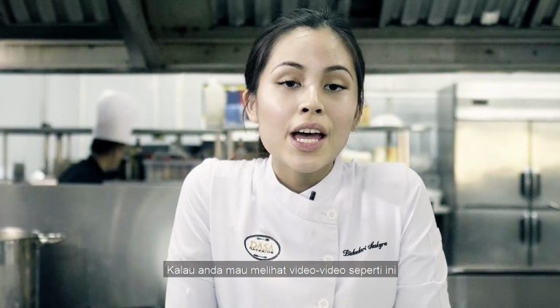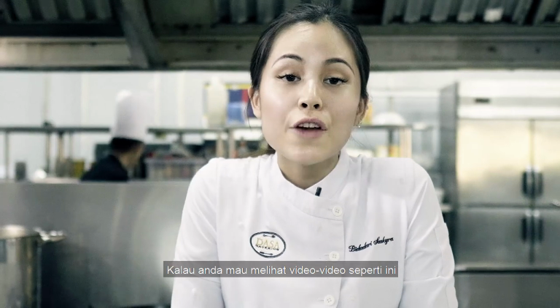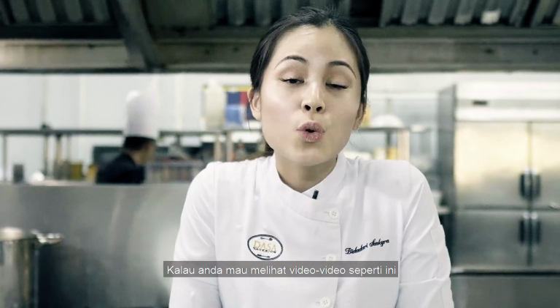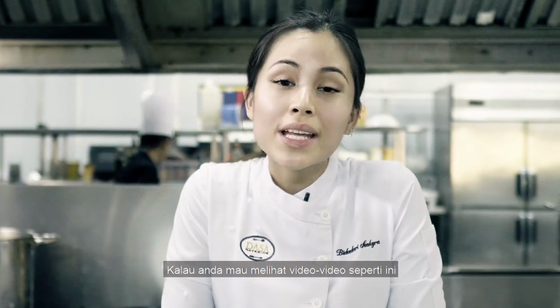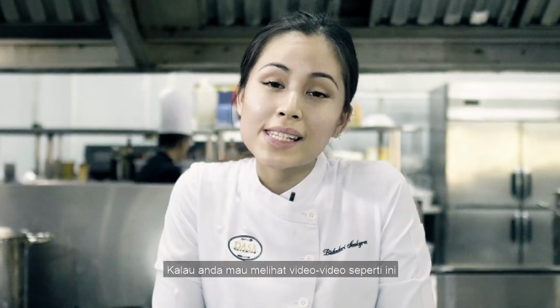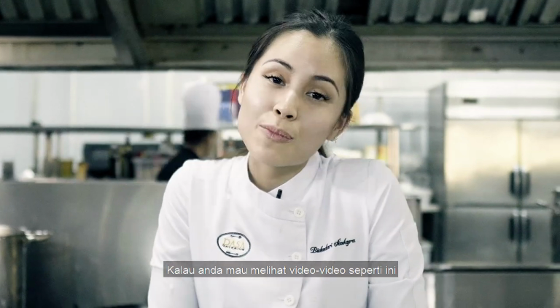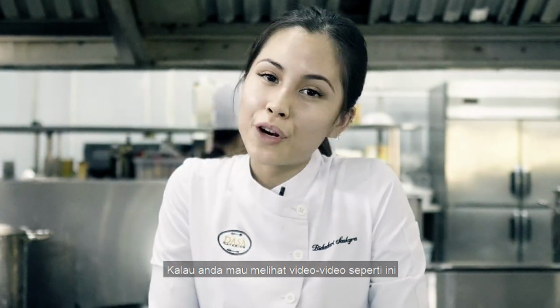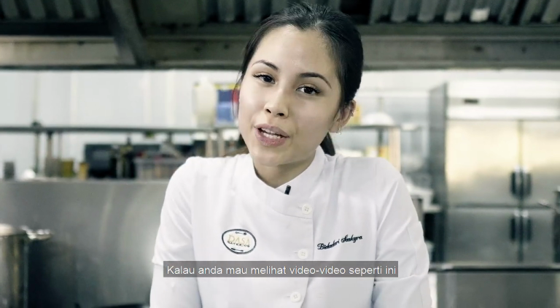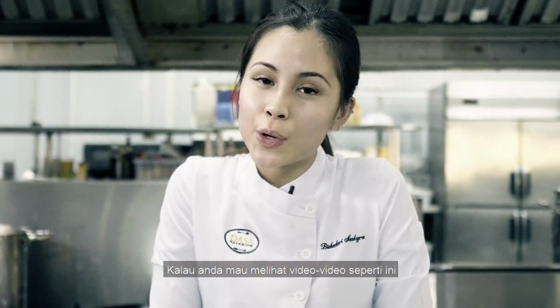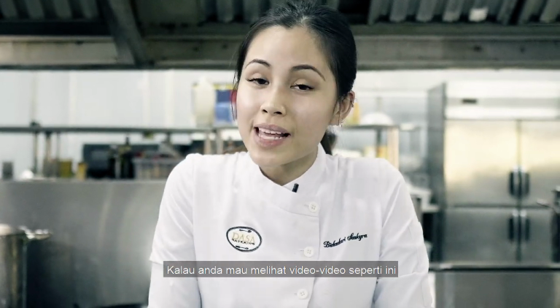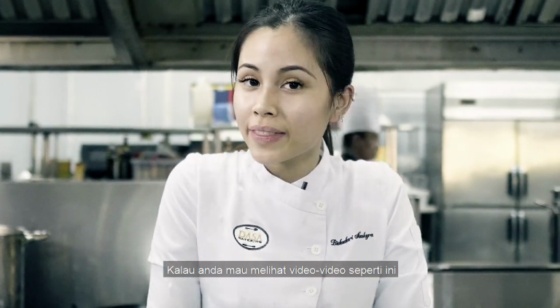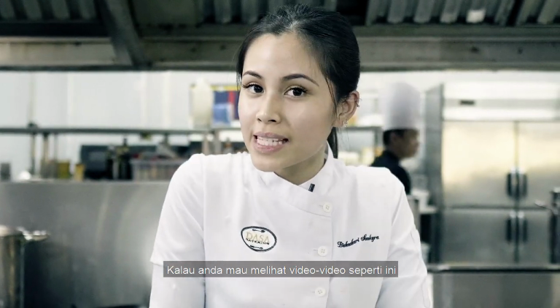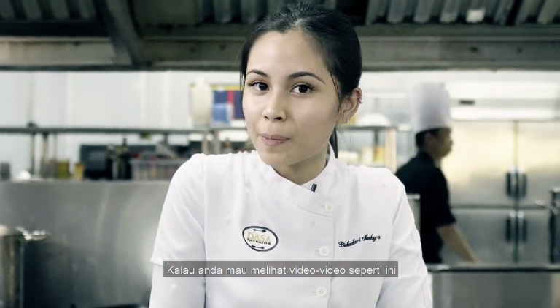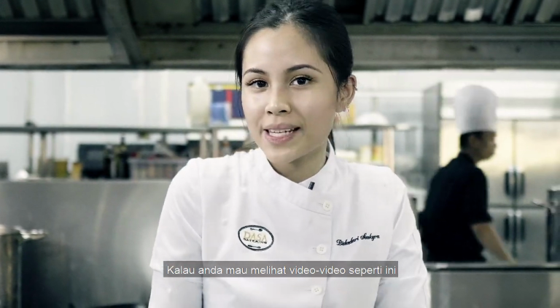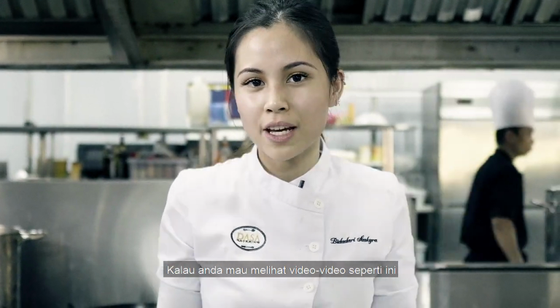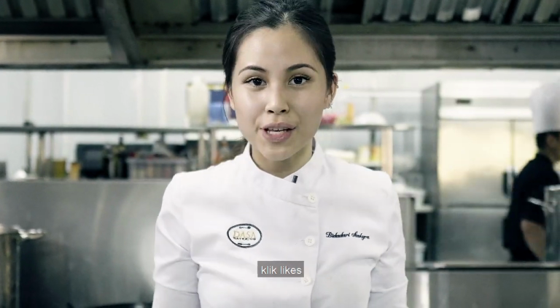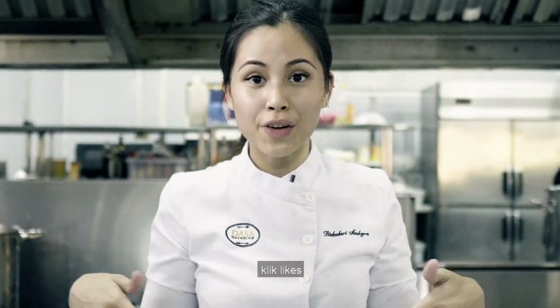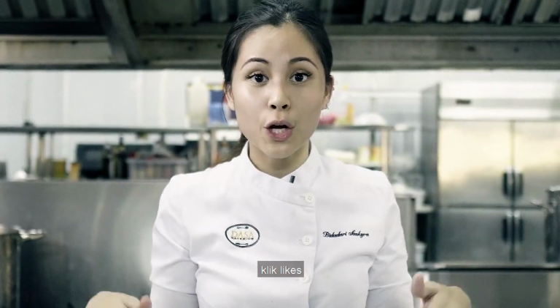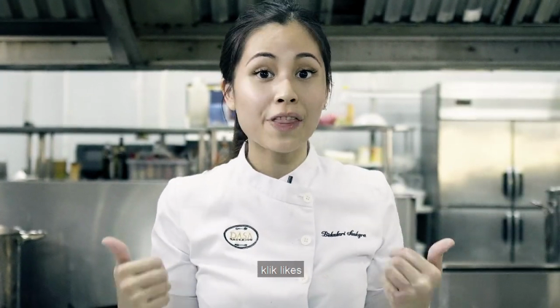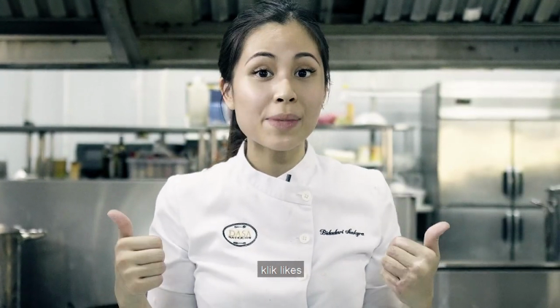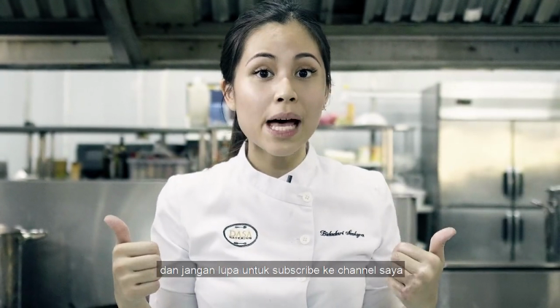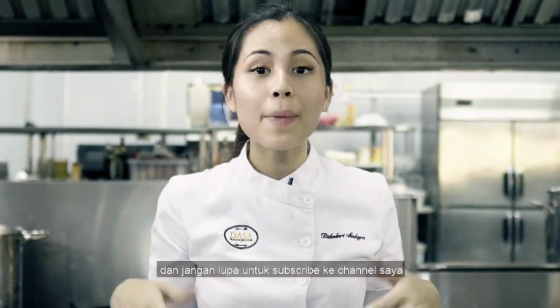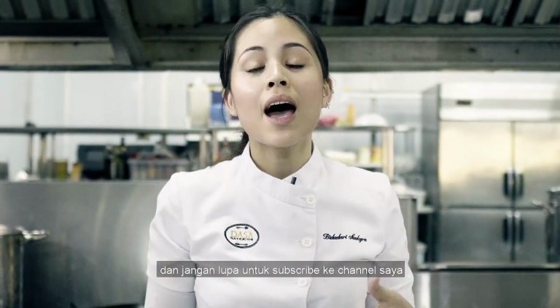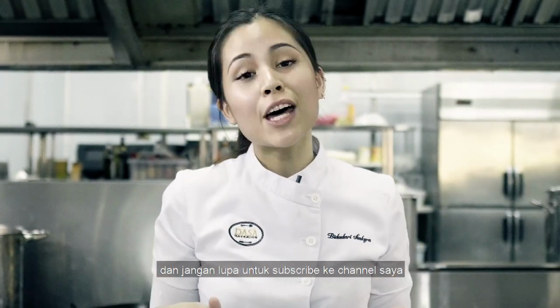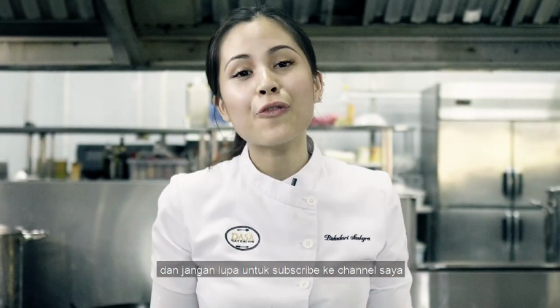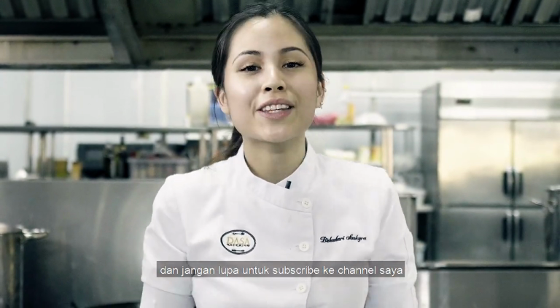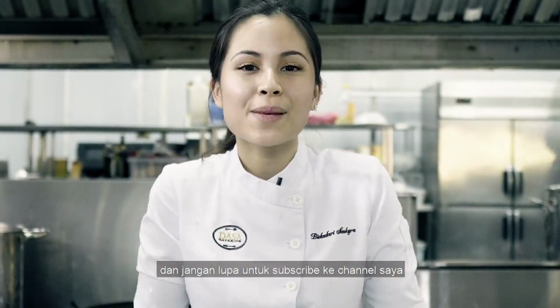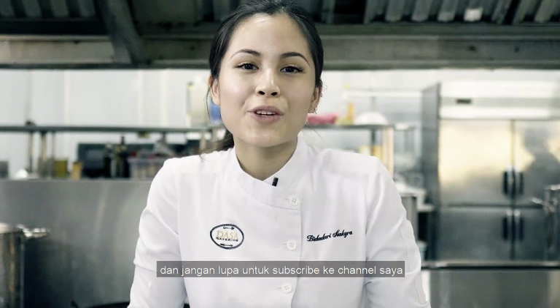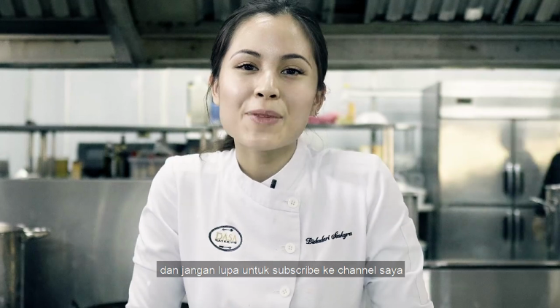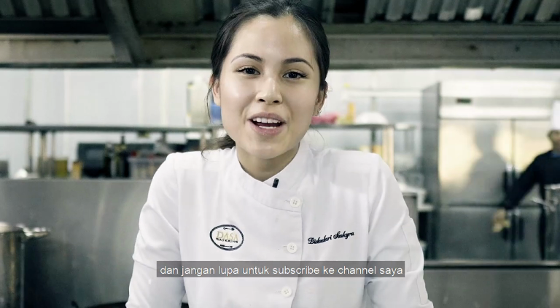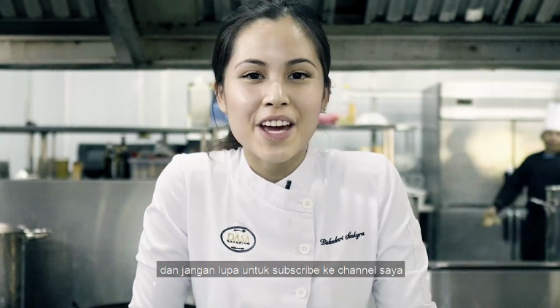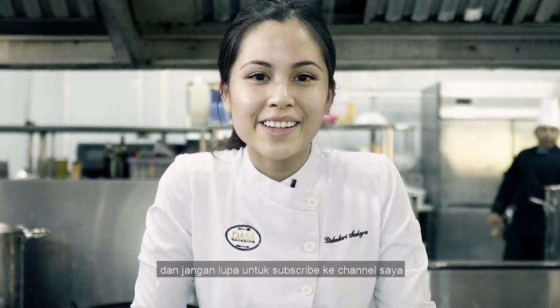If you want to see more videos like this, please give this video a thumbs up and don't forget to subscribe to my channel.